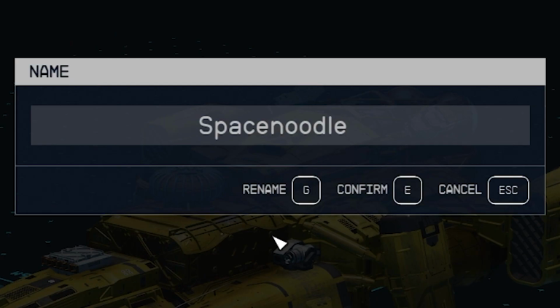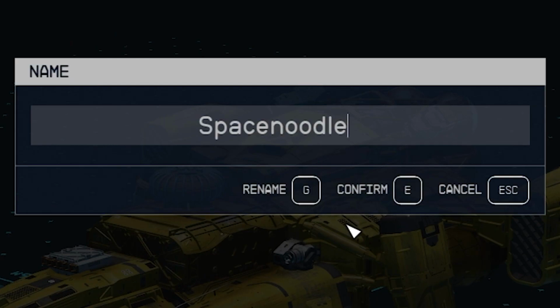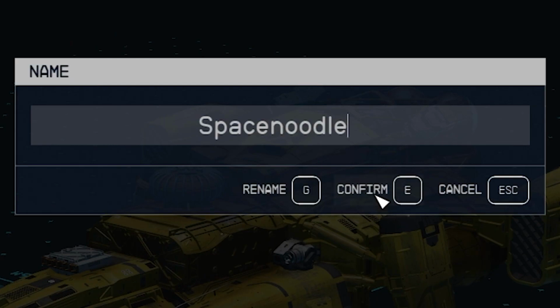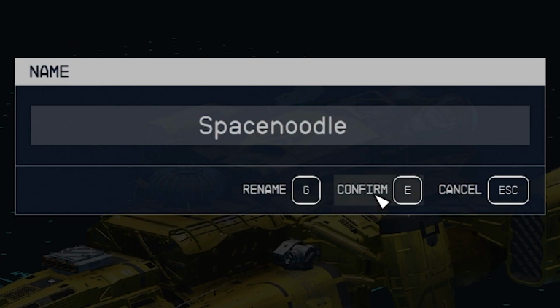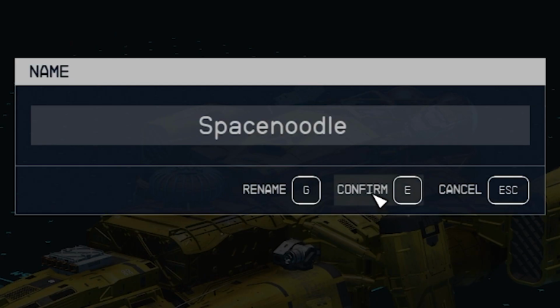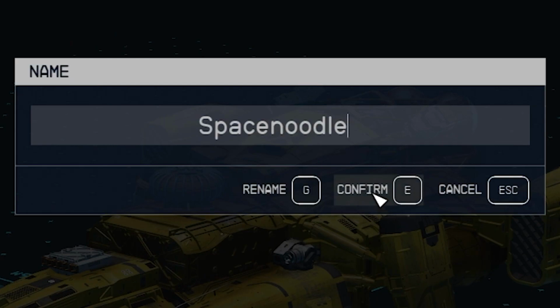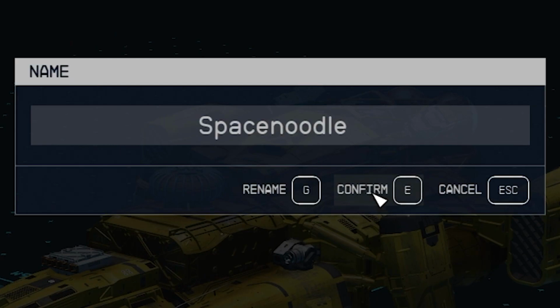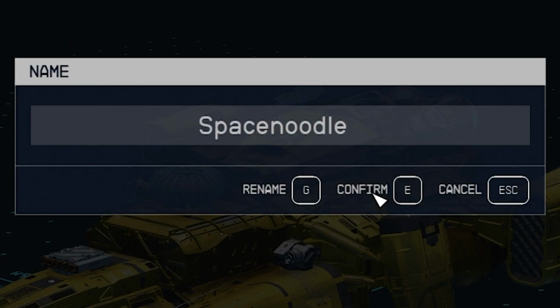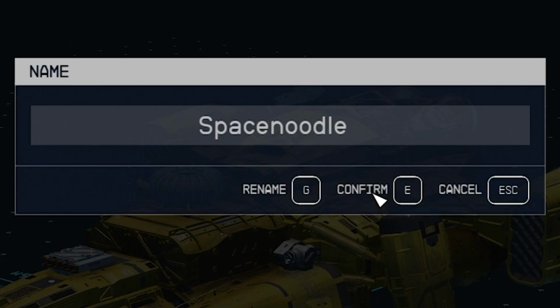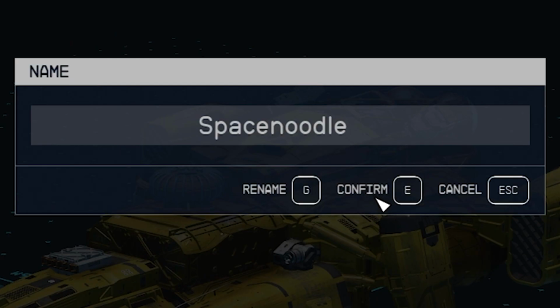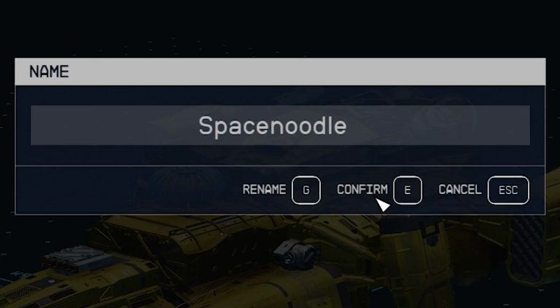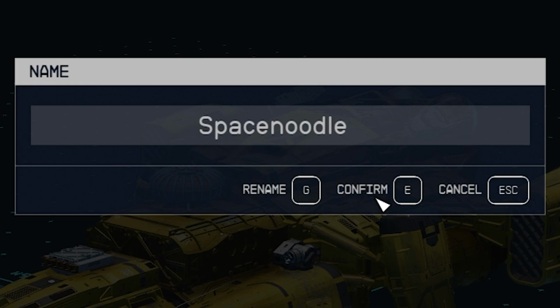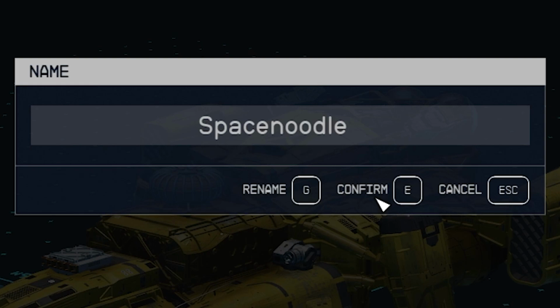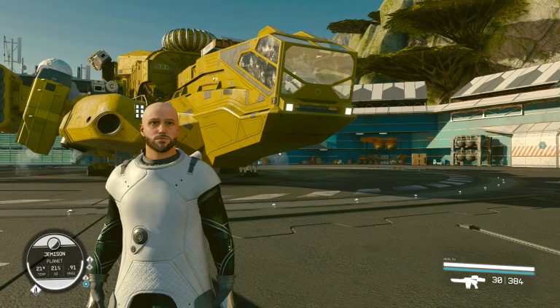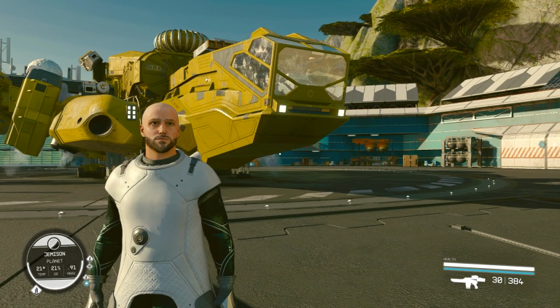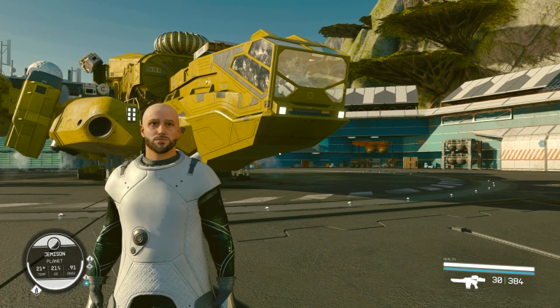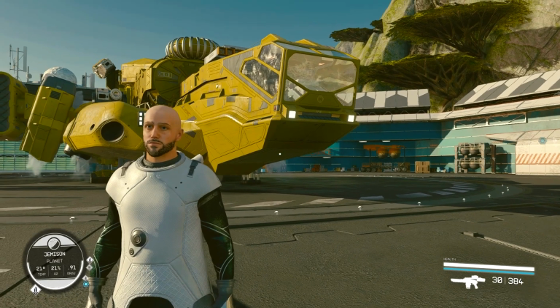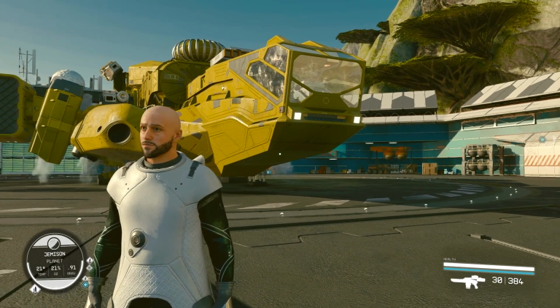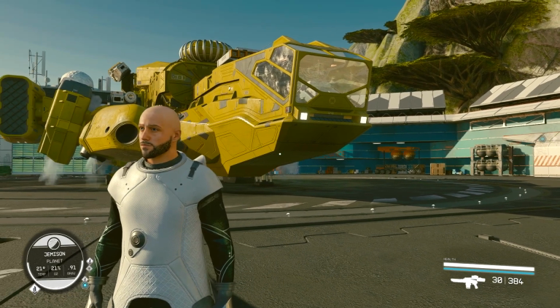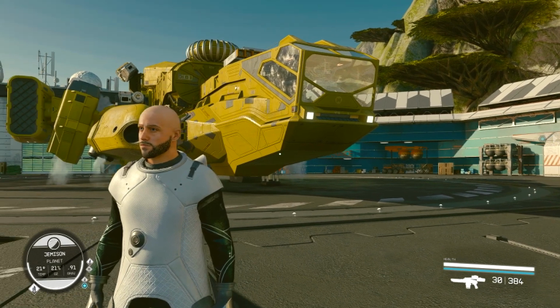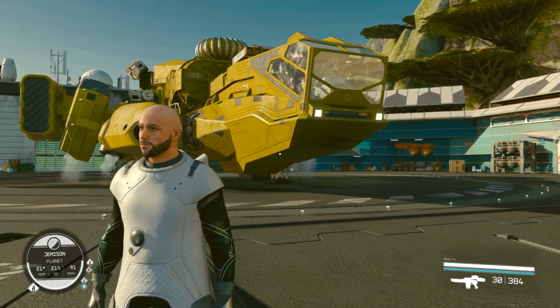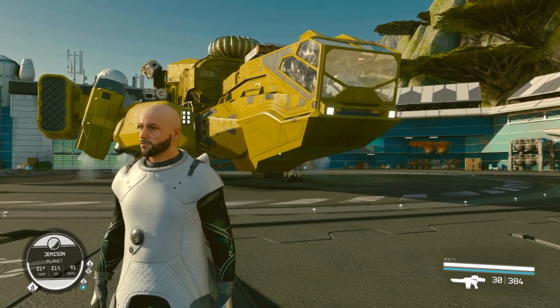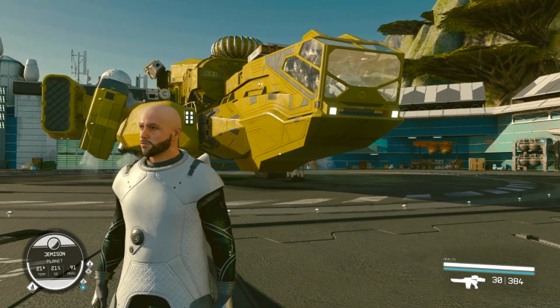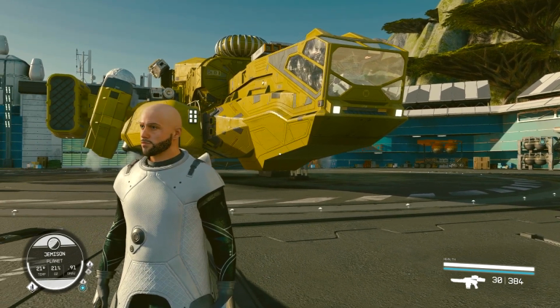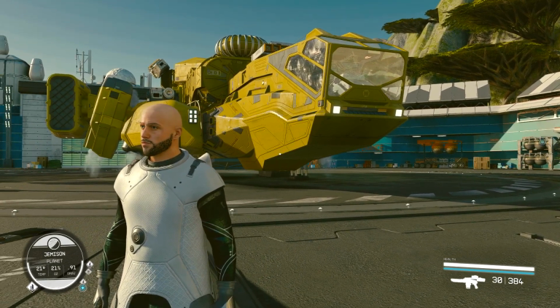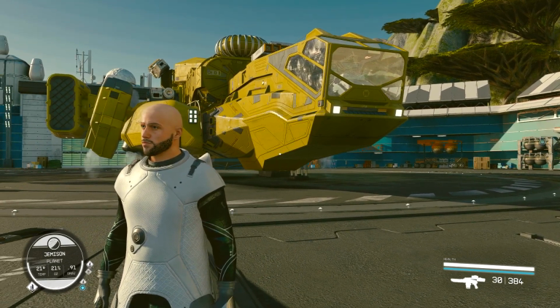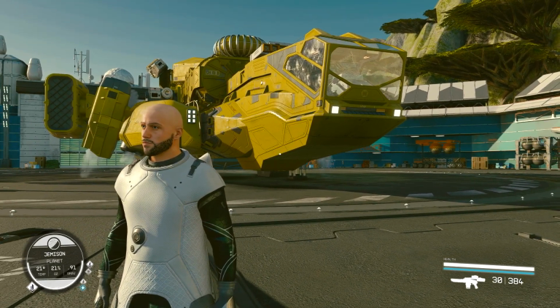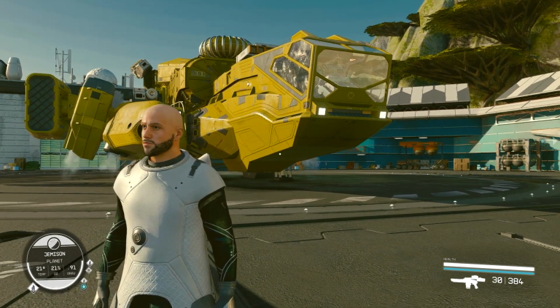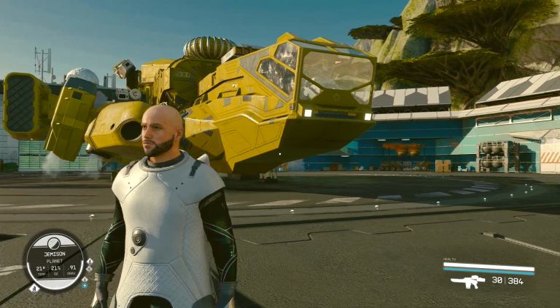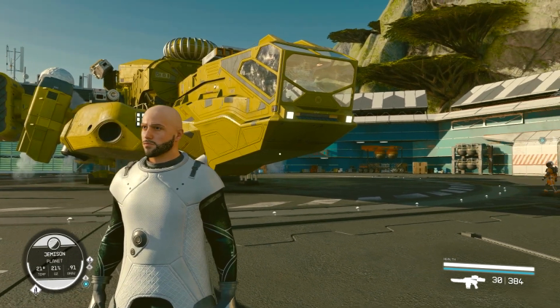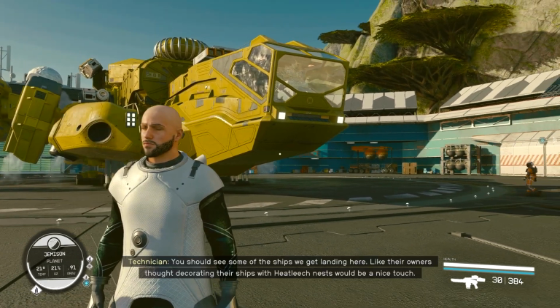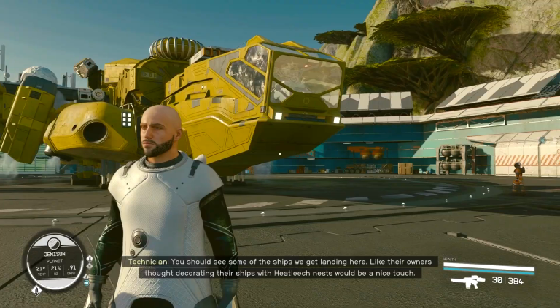Find something appropriate, confirm it, and then you're good to go. That is how you can rename your ships in Starfield. I hope you guys enjoyed this video and thank you so much for watching.